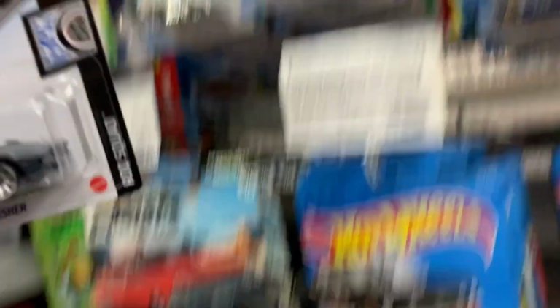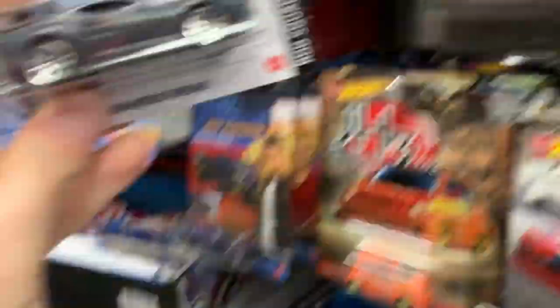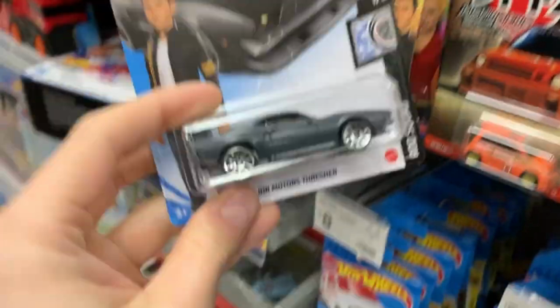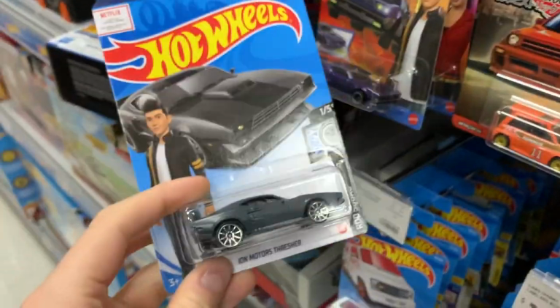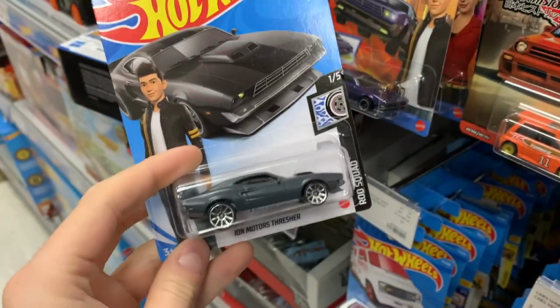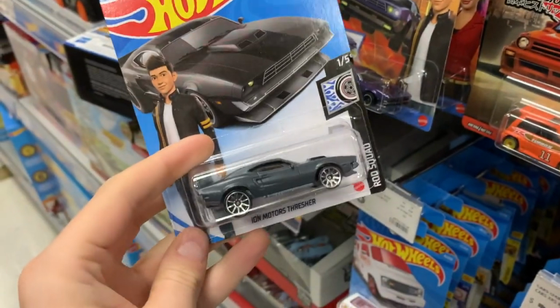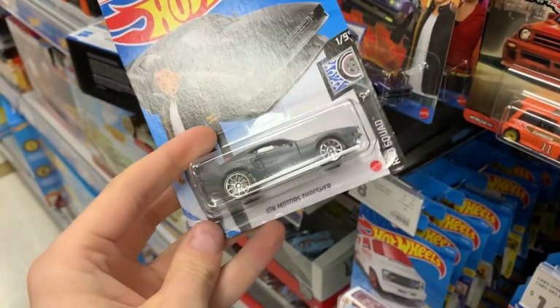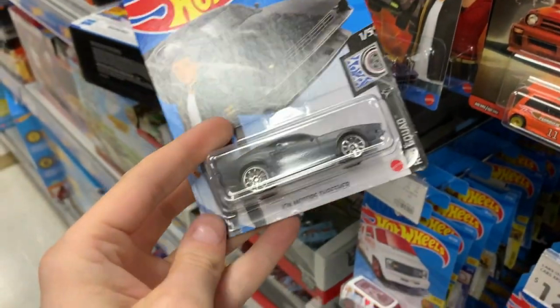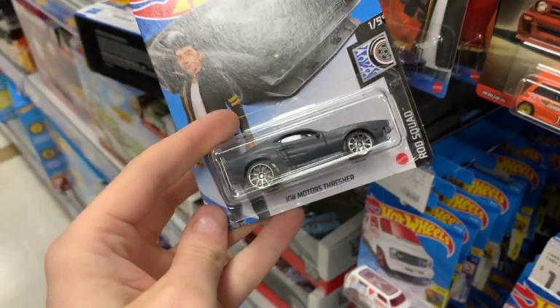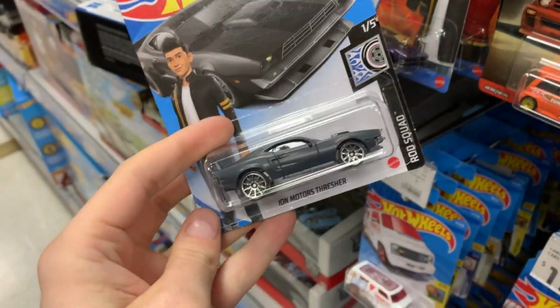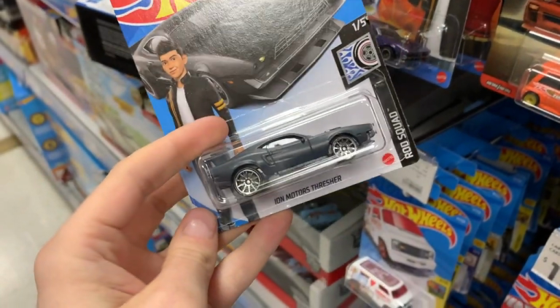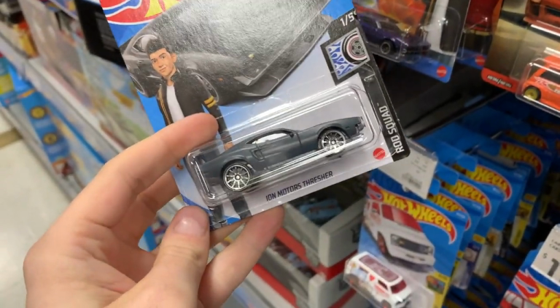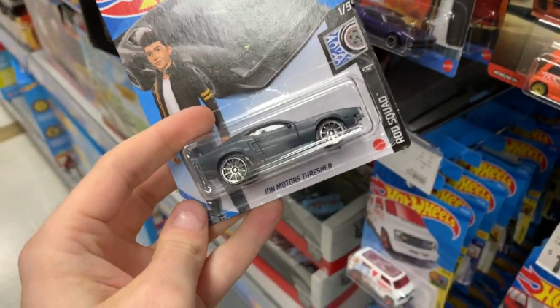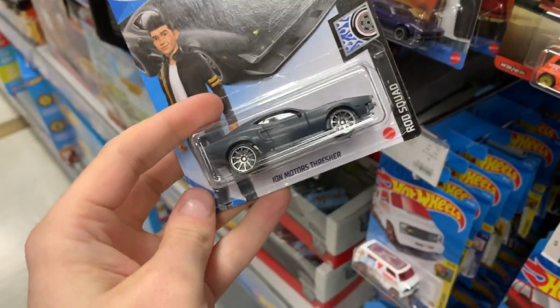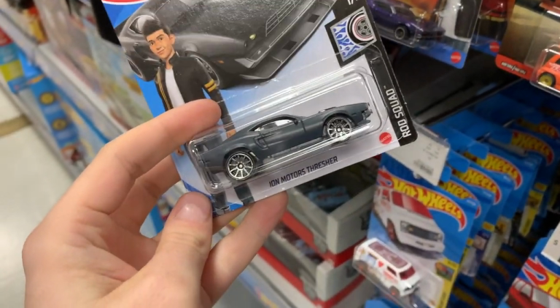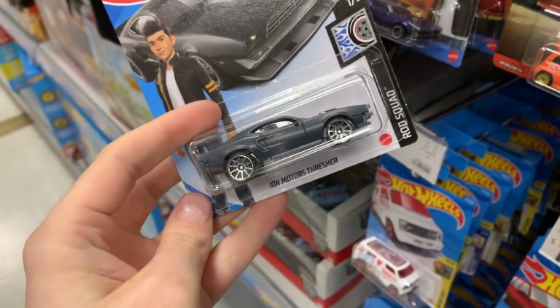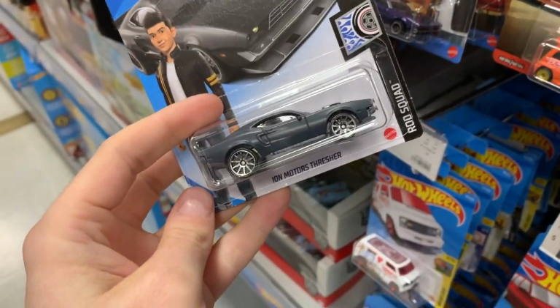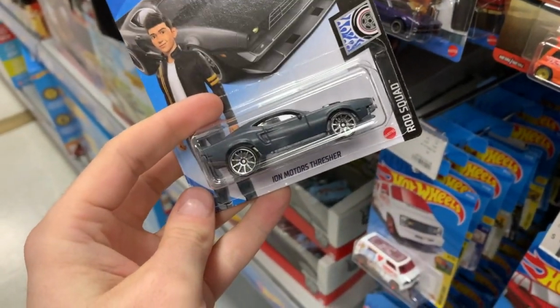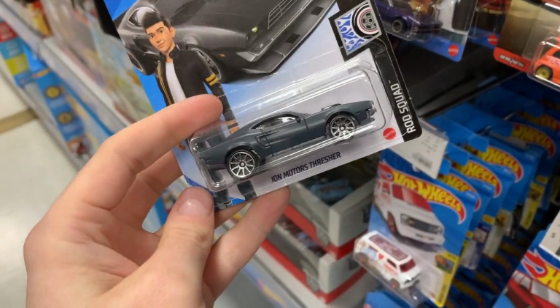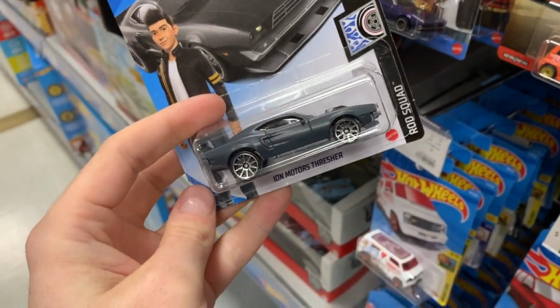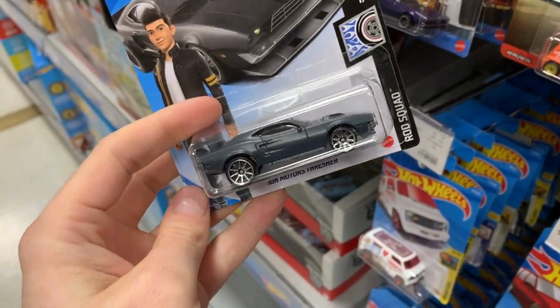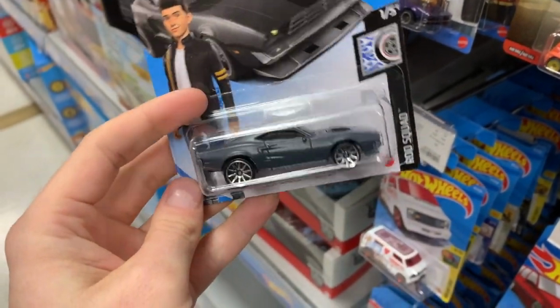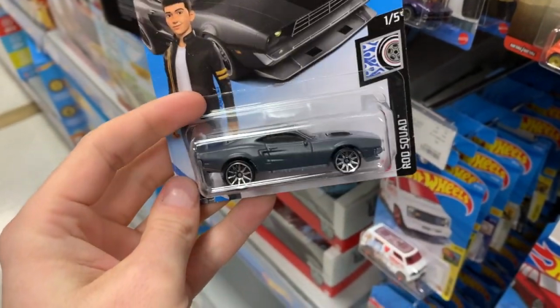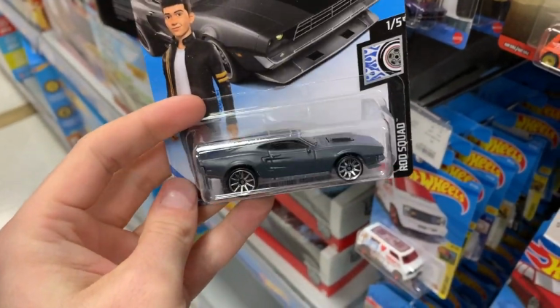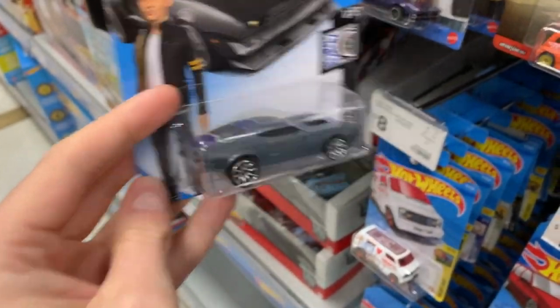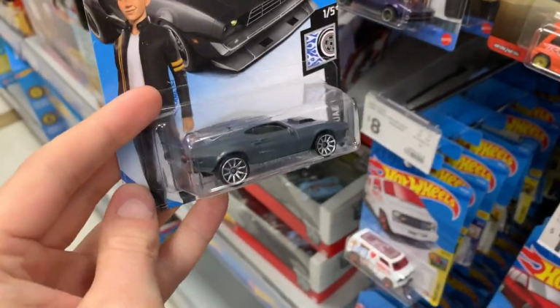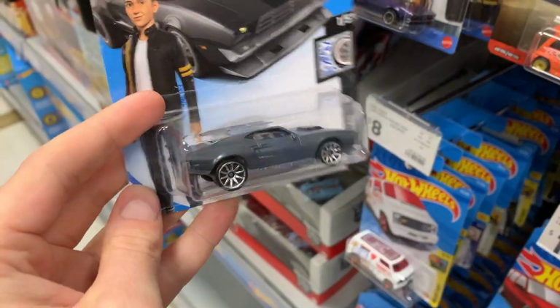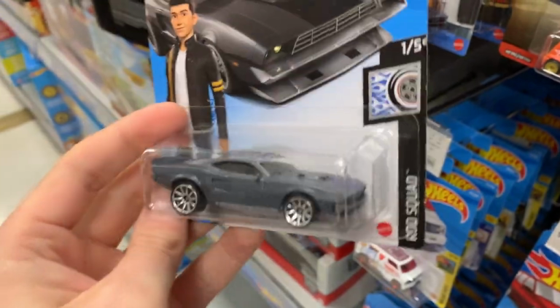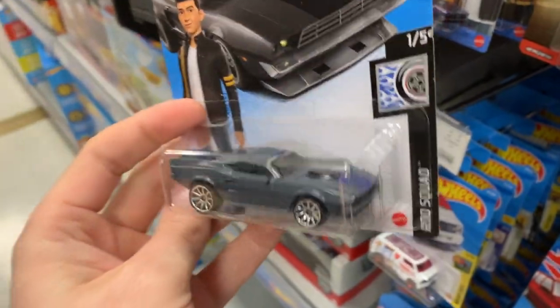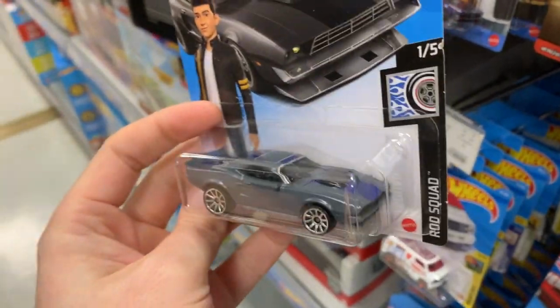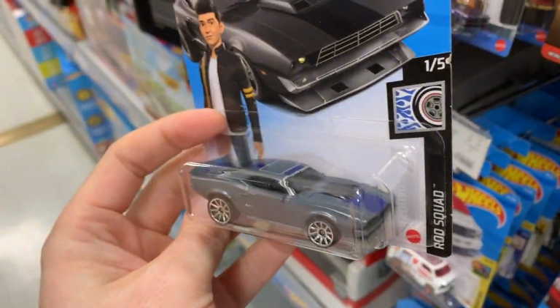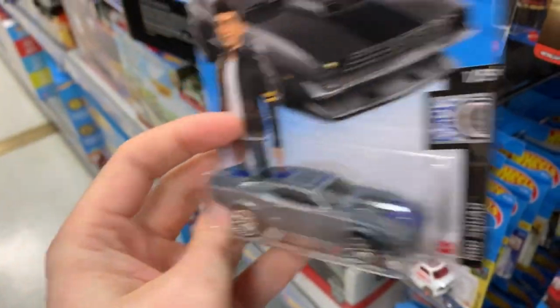This is pretty cool — the Ion Motors Thrusher, it's a recolor. Very nice.